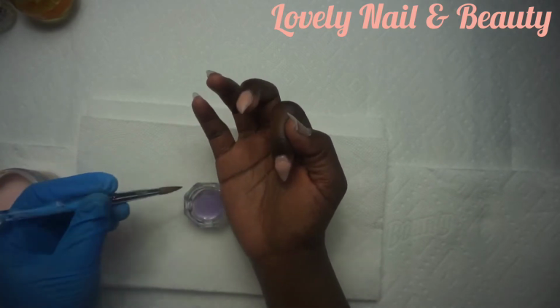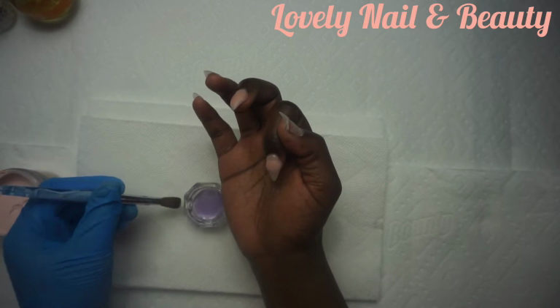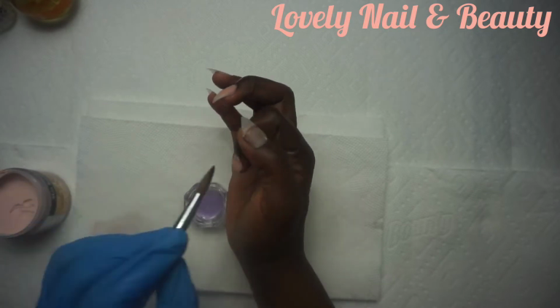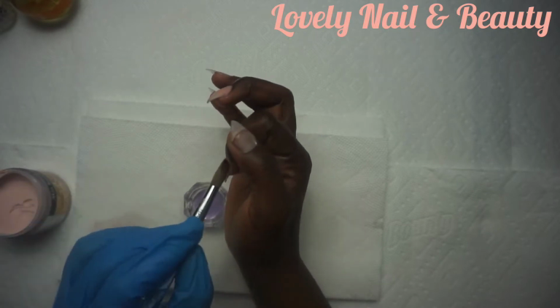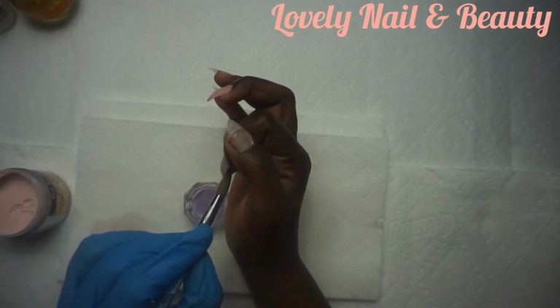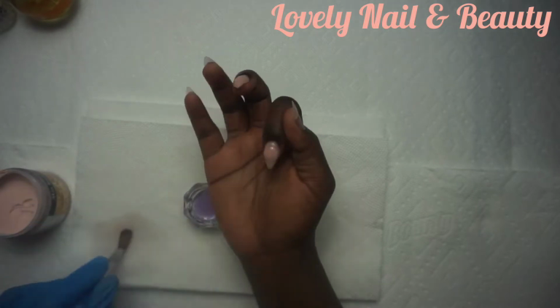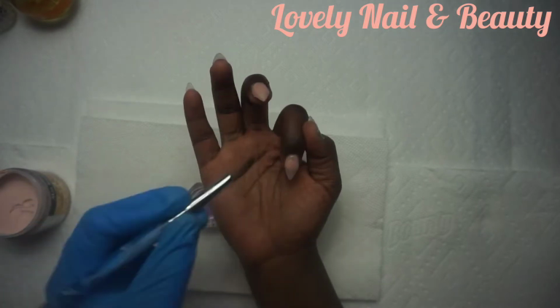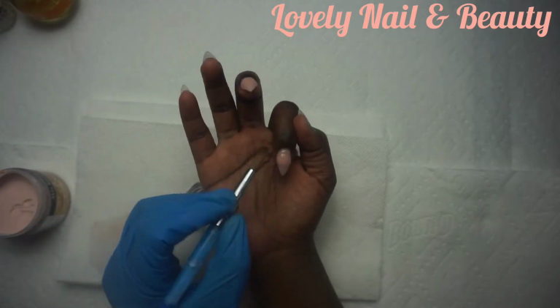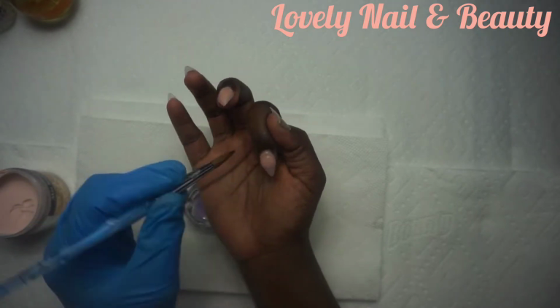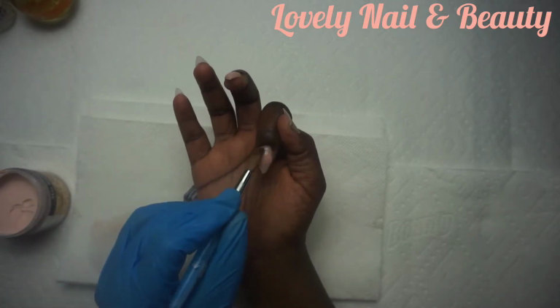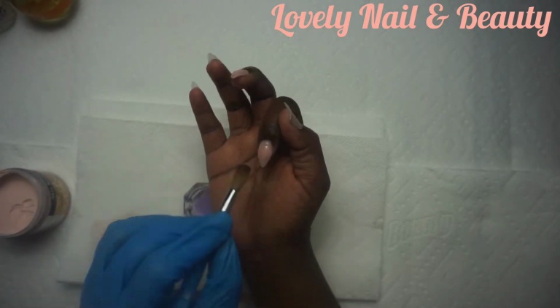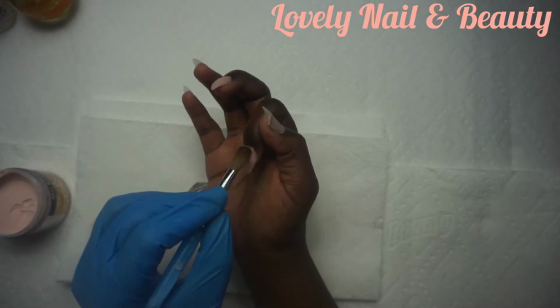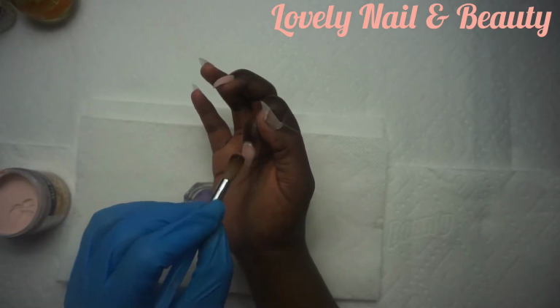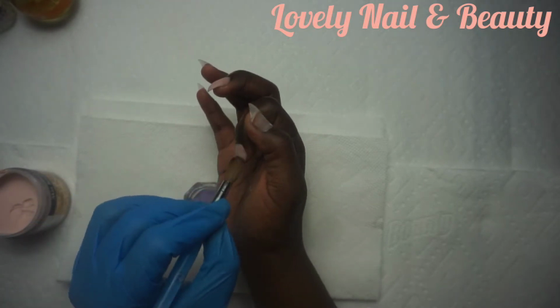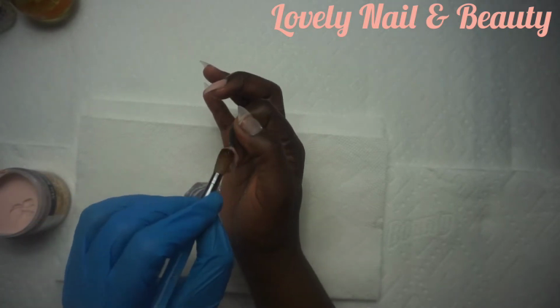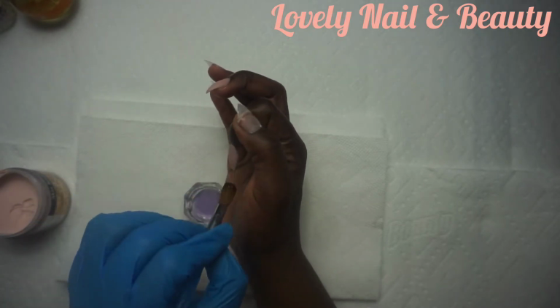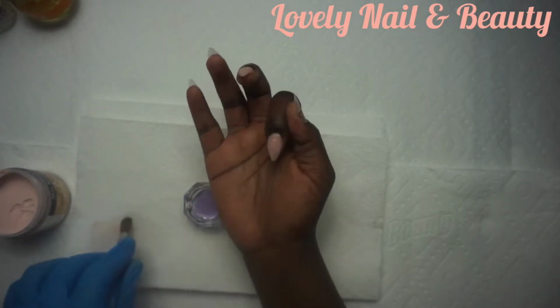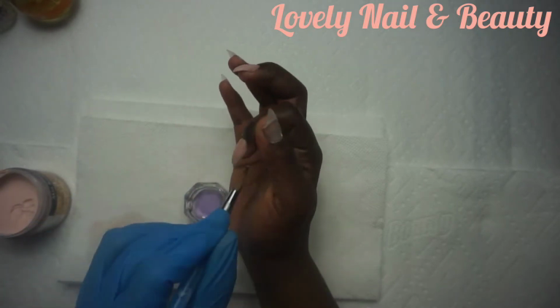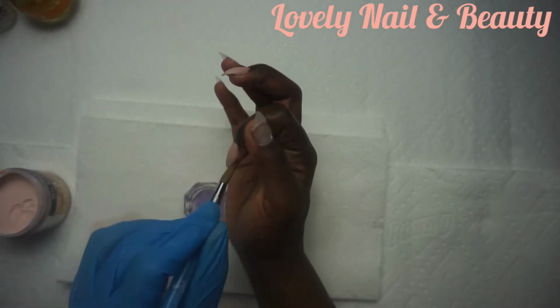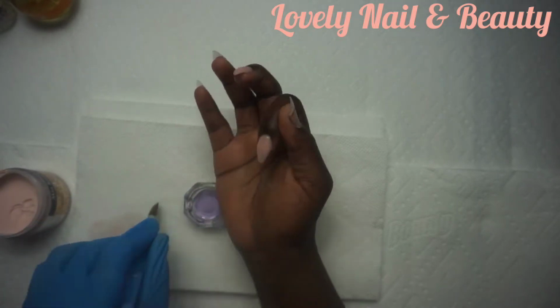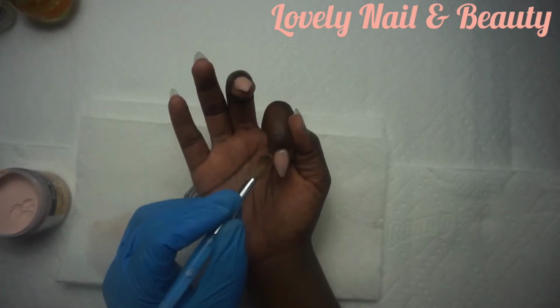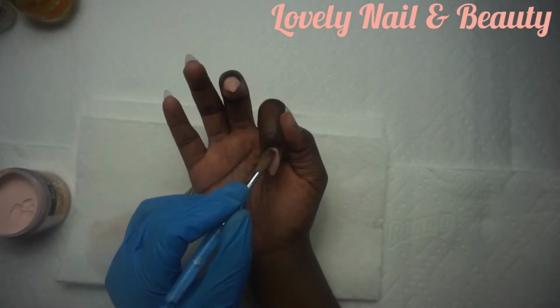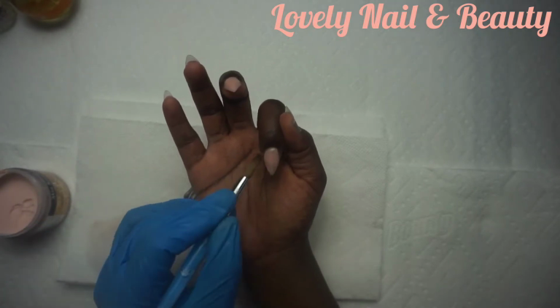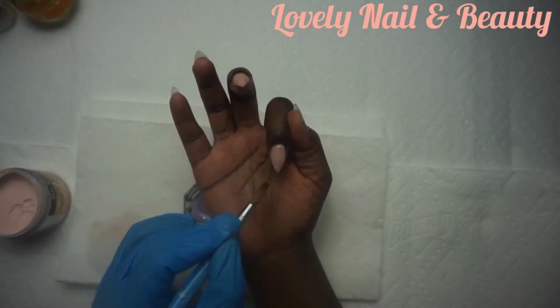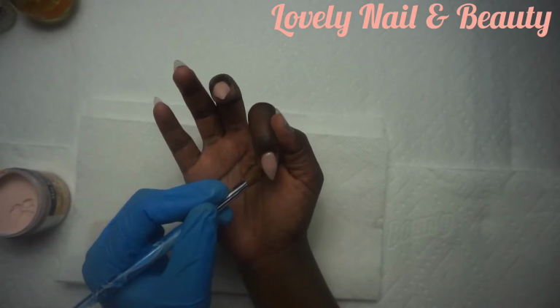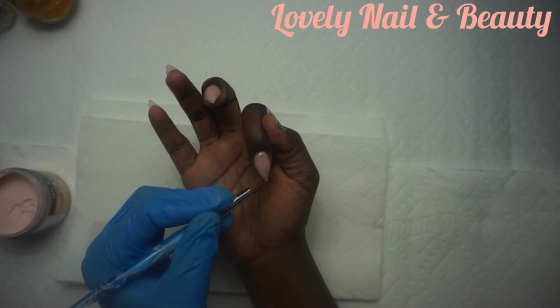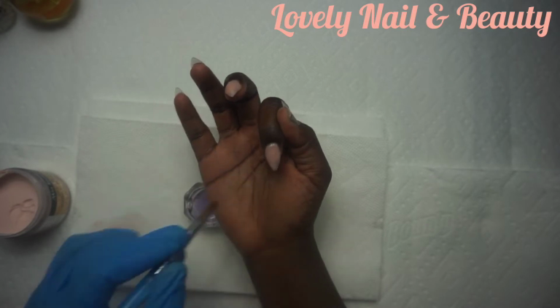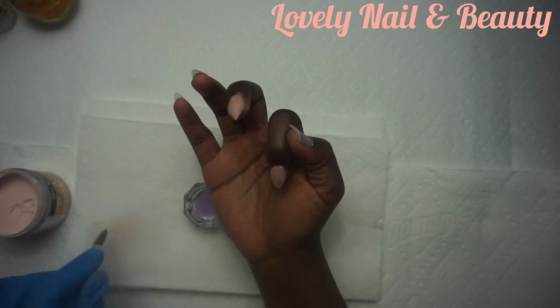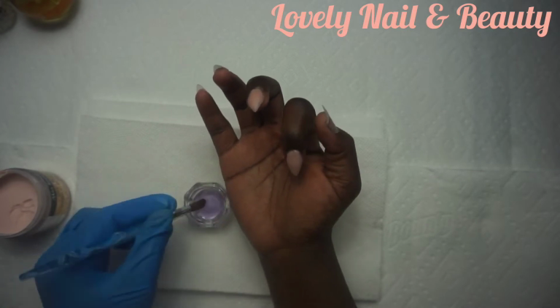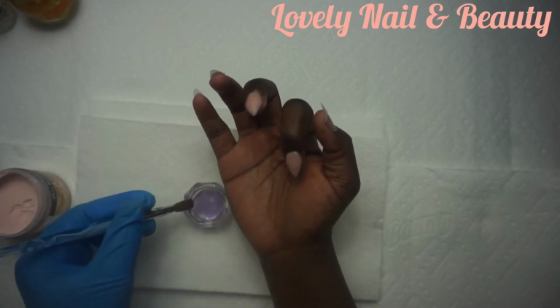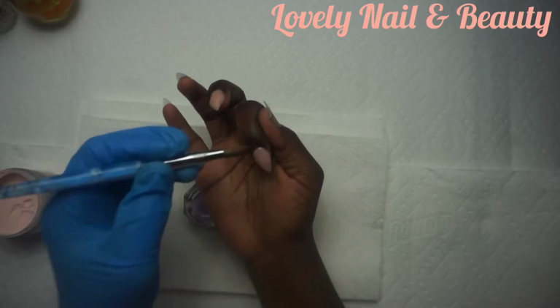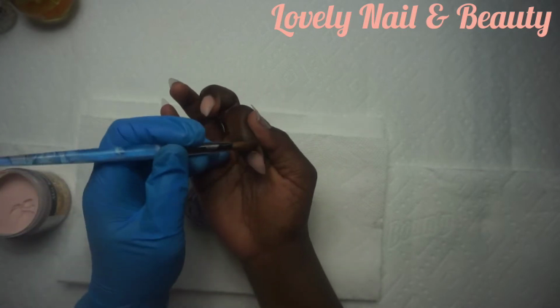After applying the acrylic, I'm gonna use gel nail polish with bright colors later on, and we'll see how it looks.